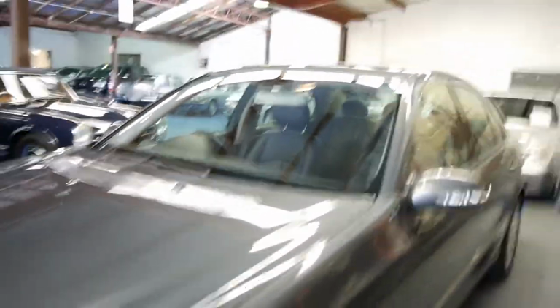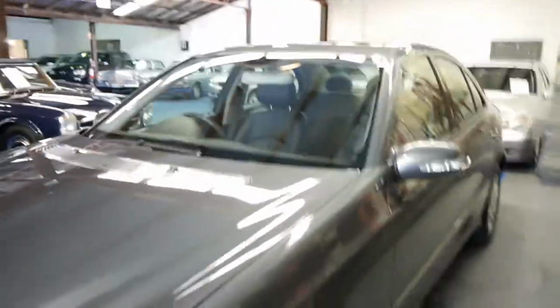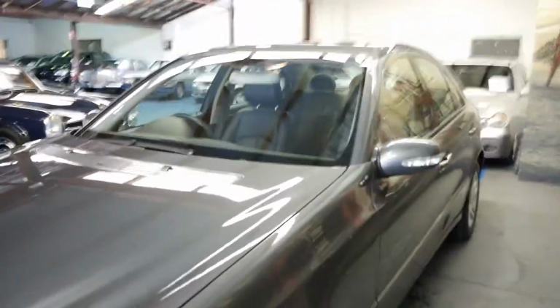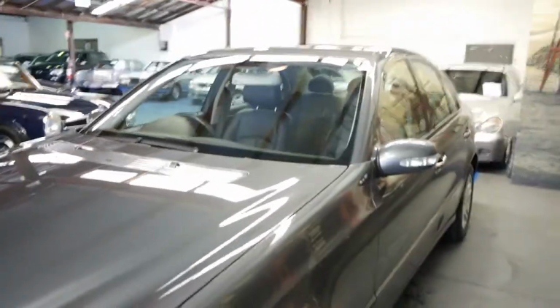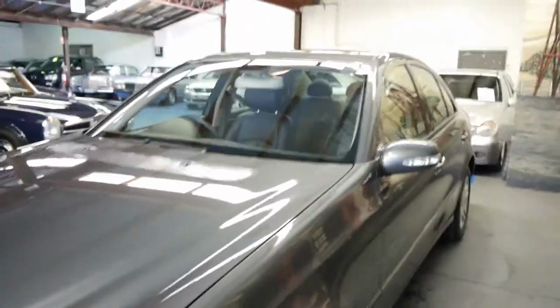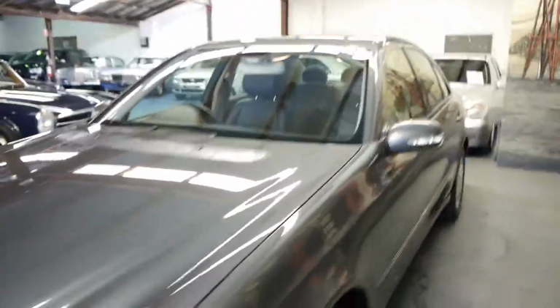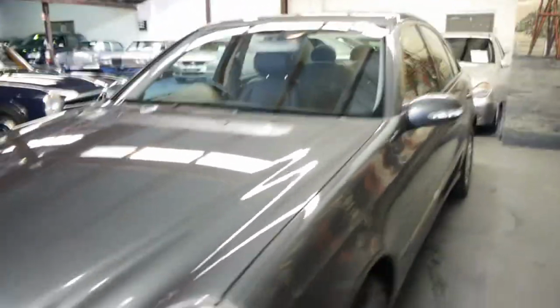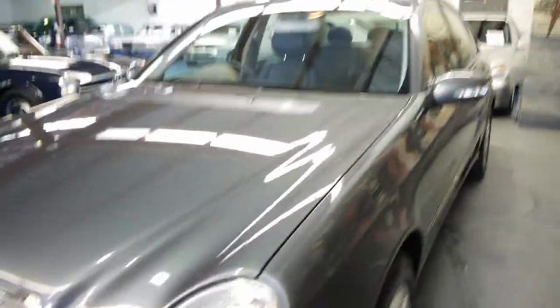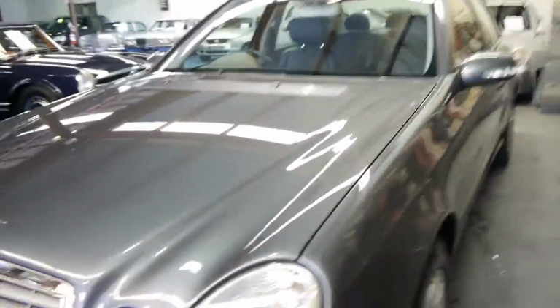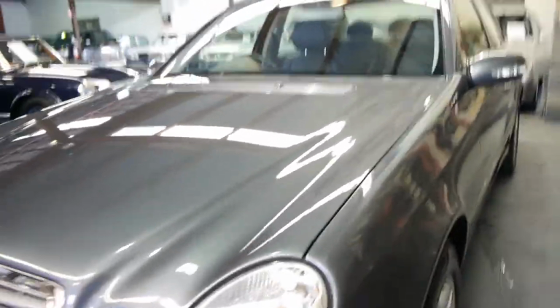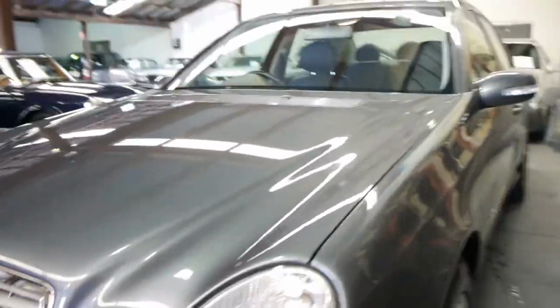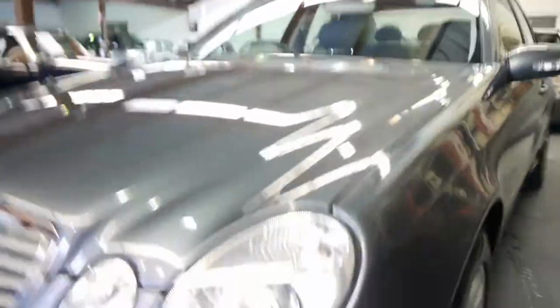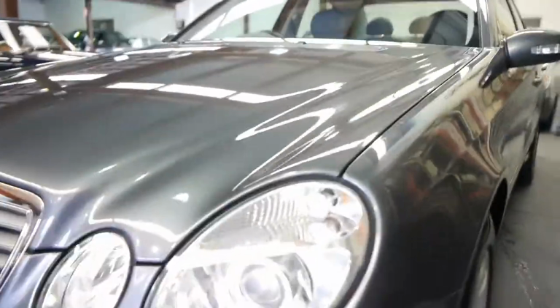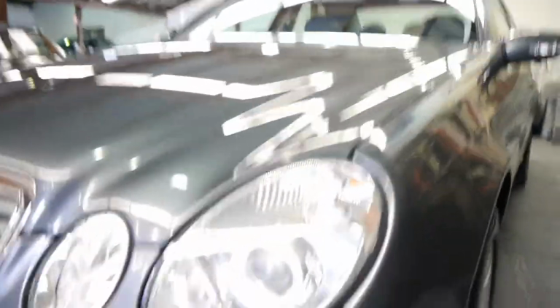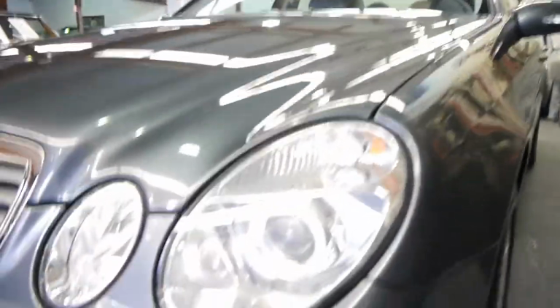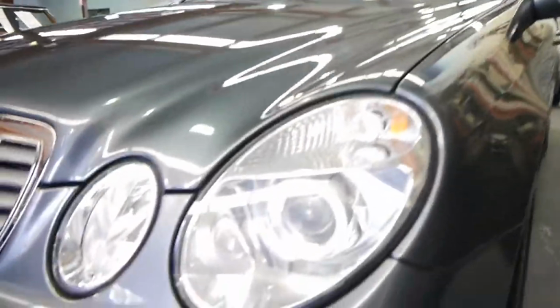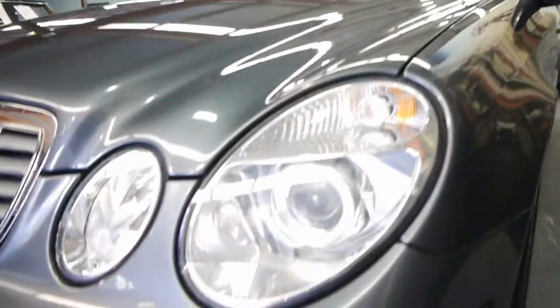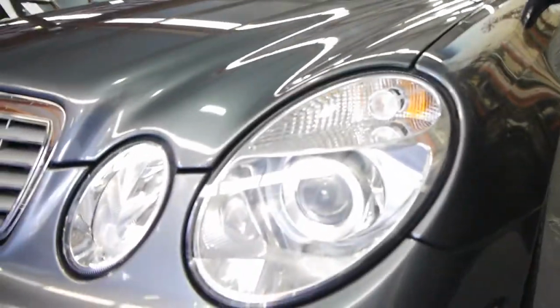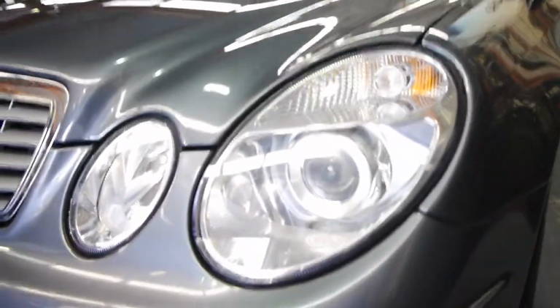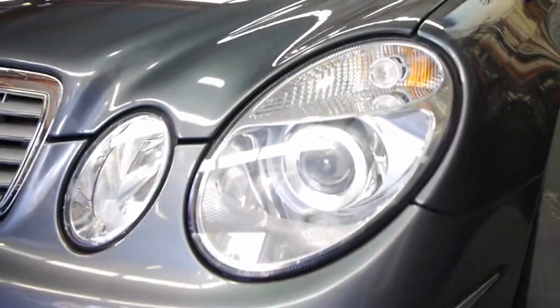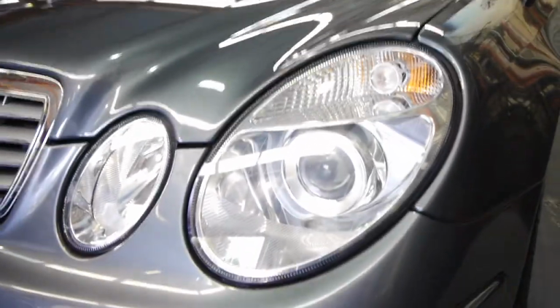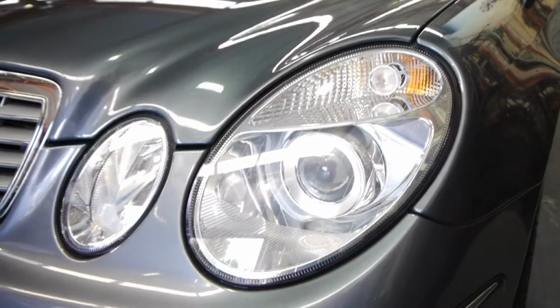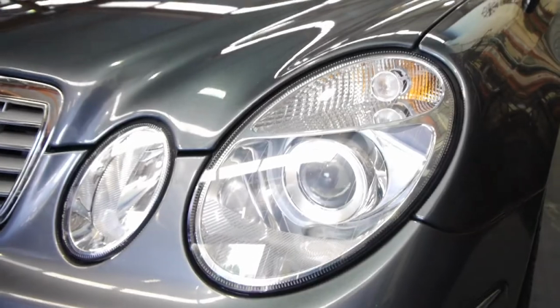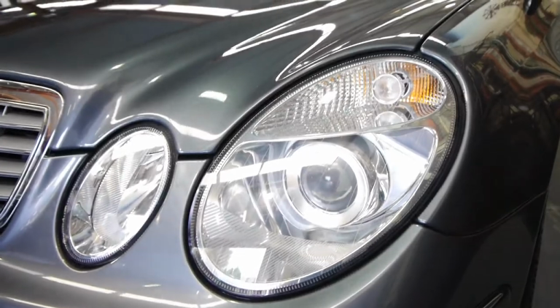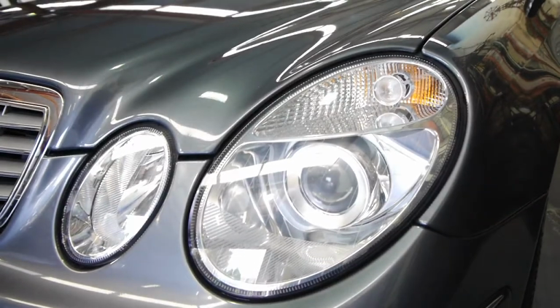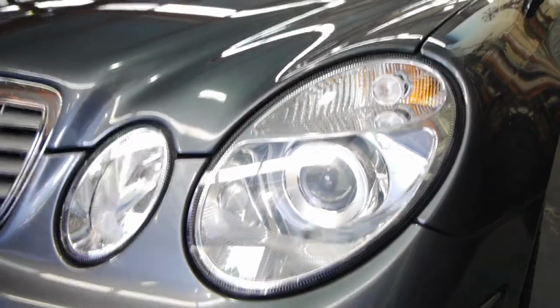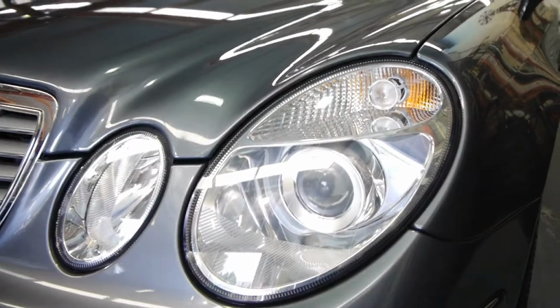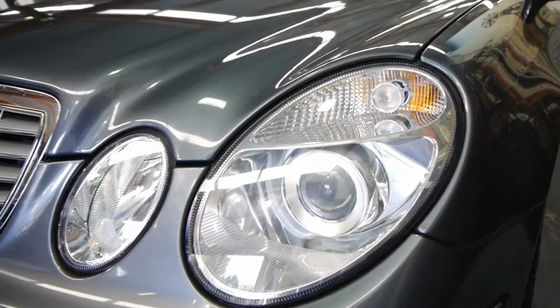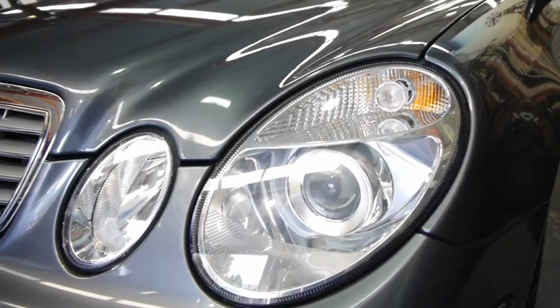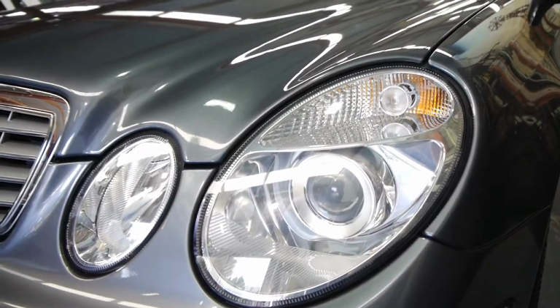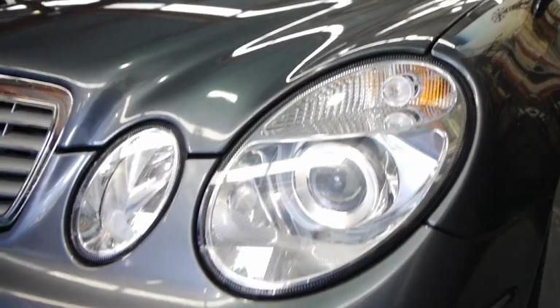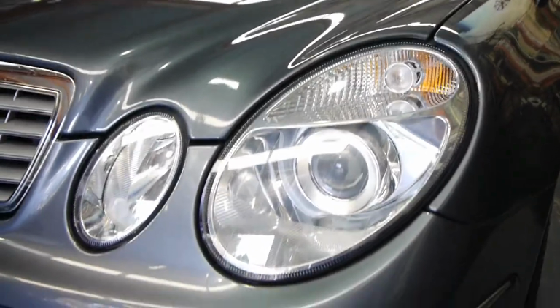Looking at it from the front of the car, as mentioned earlier in the video, the headlights are in immaculate condition.